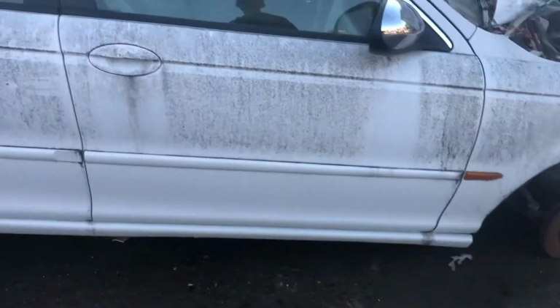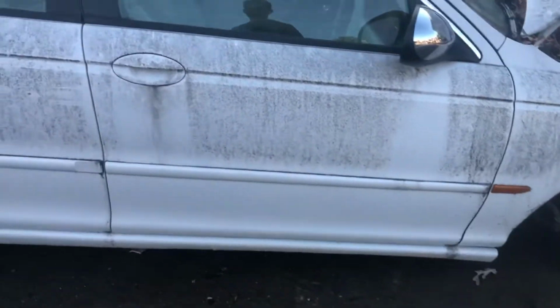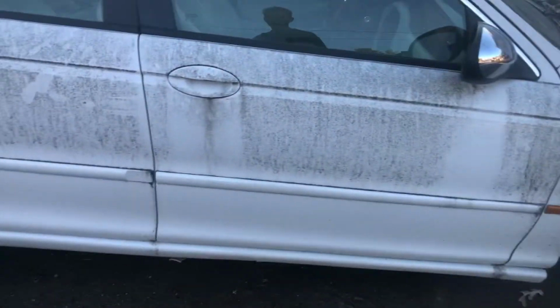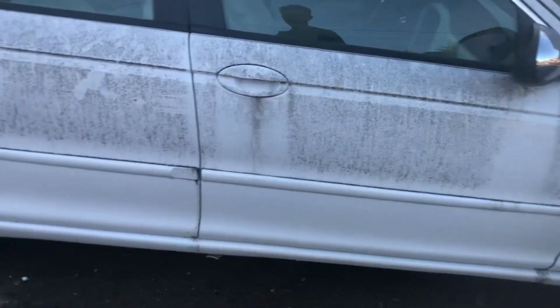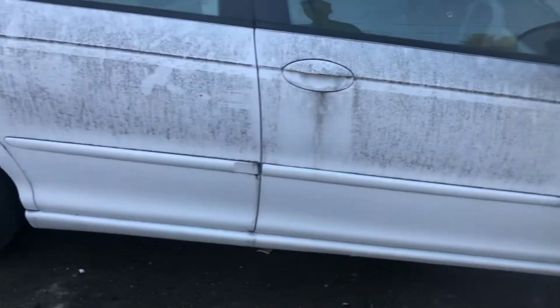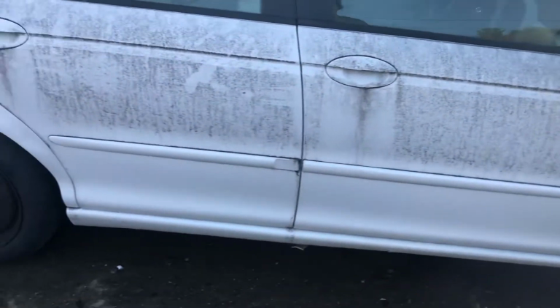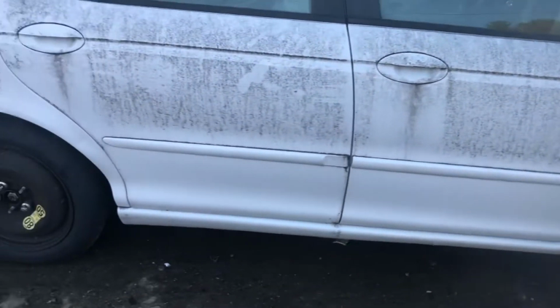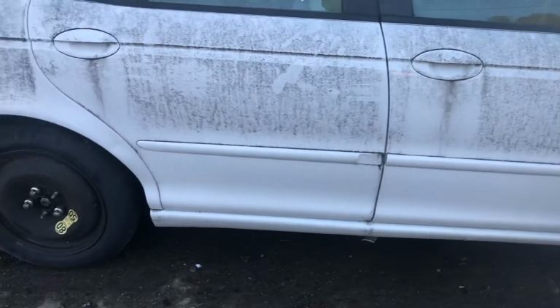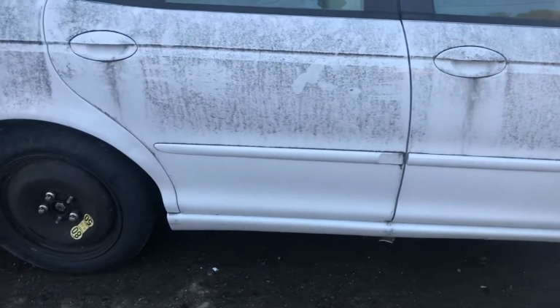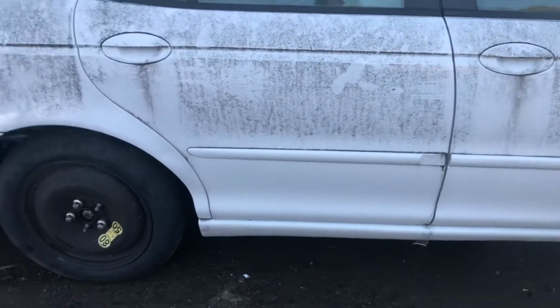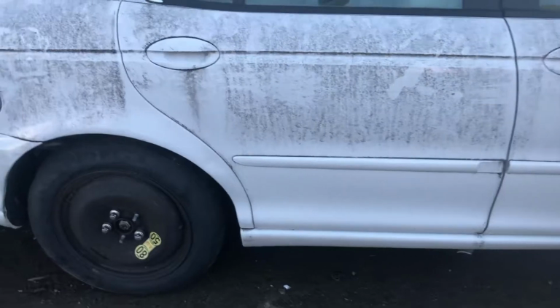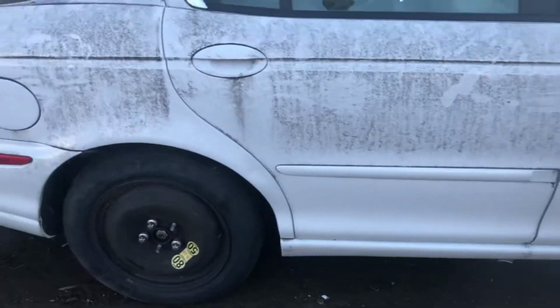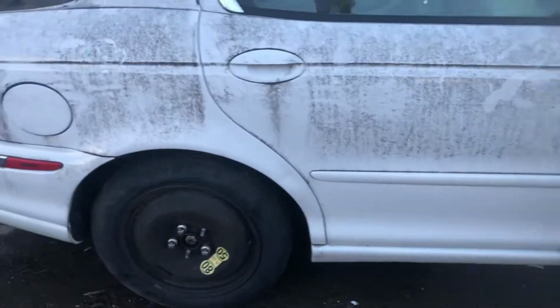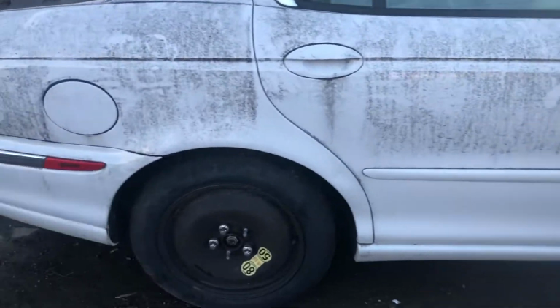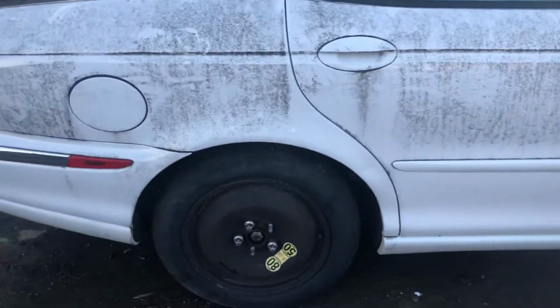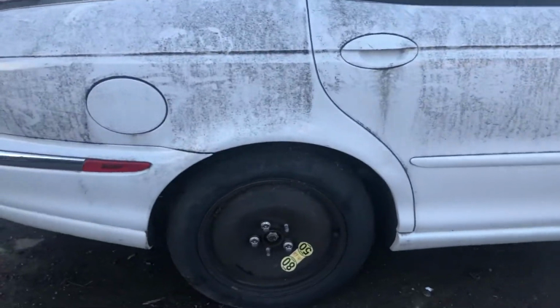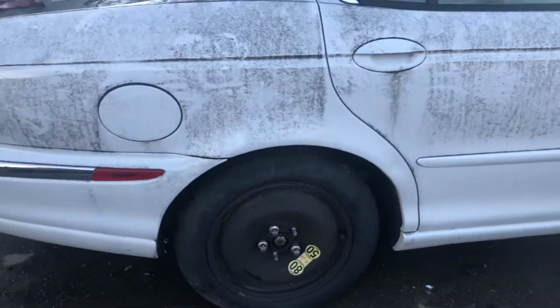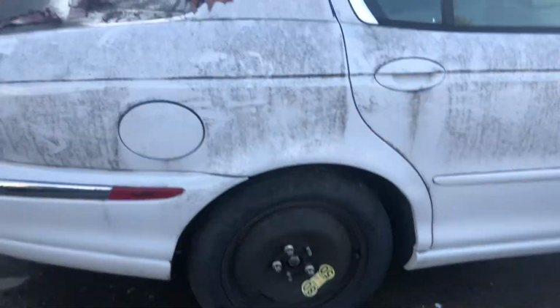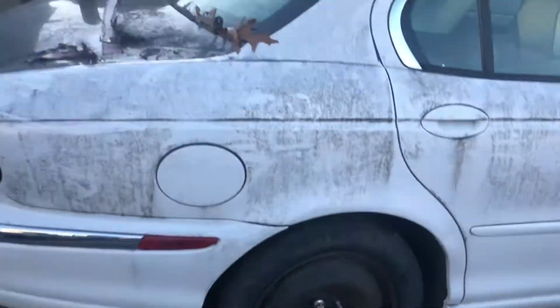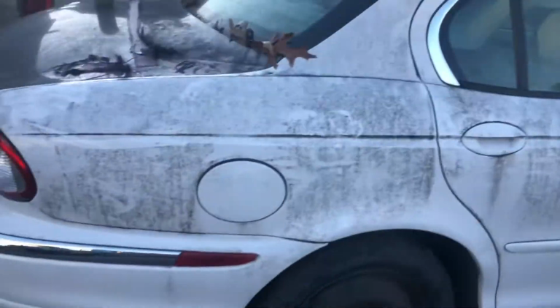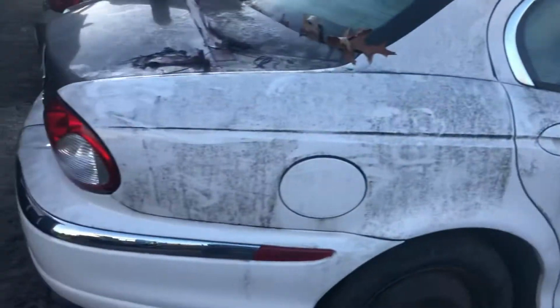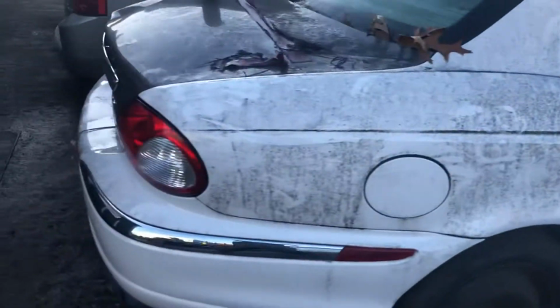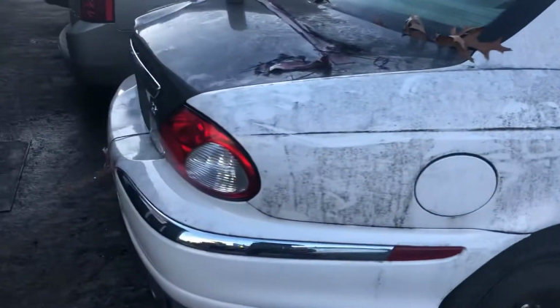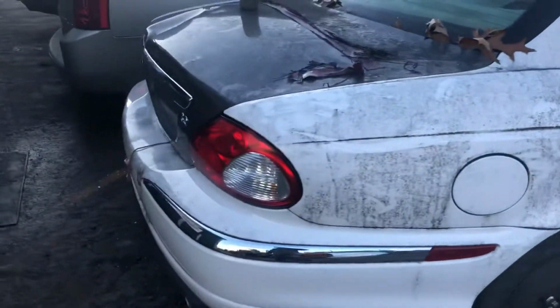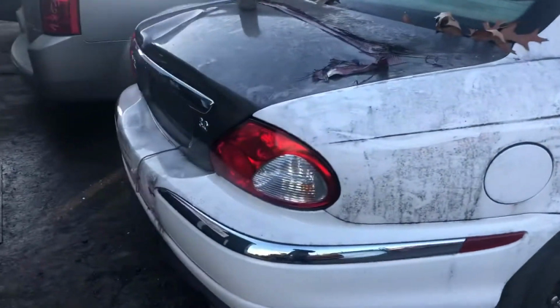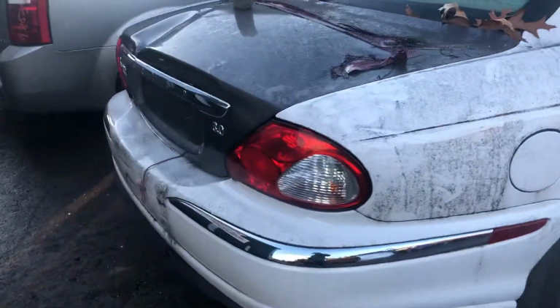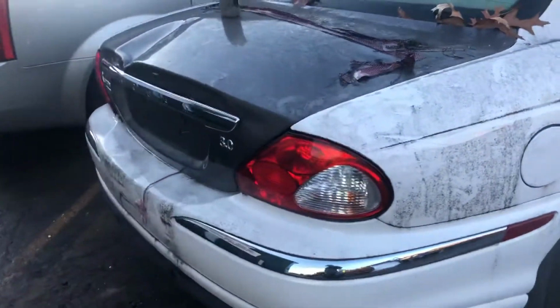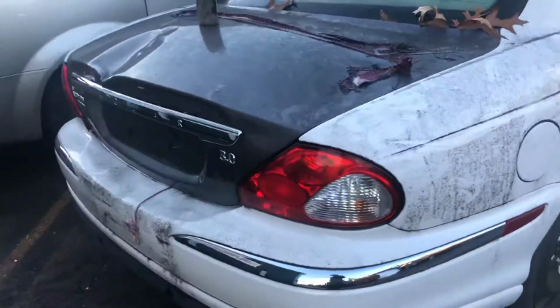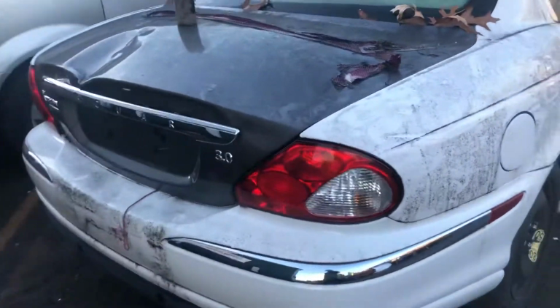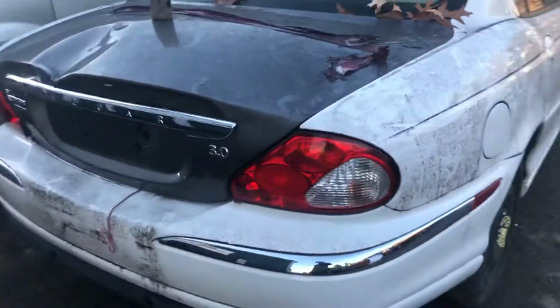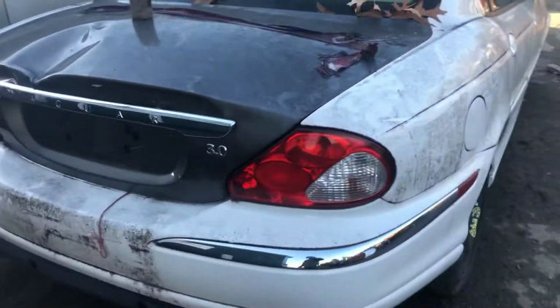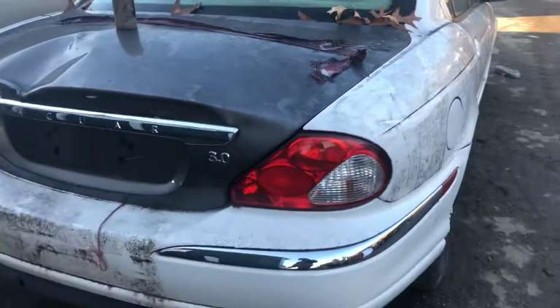Good front door, good rear door, good quarter, good taillight.